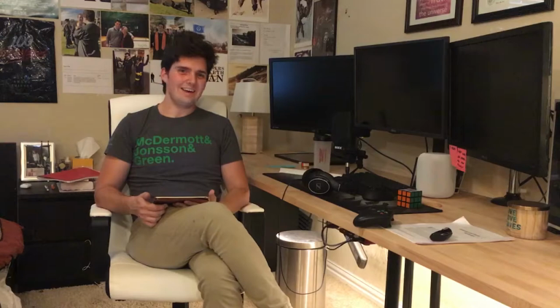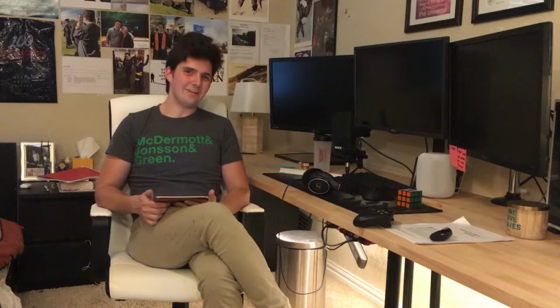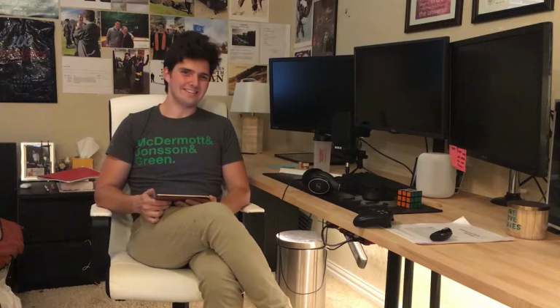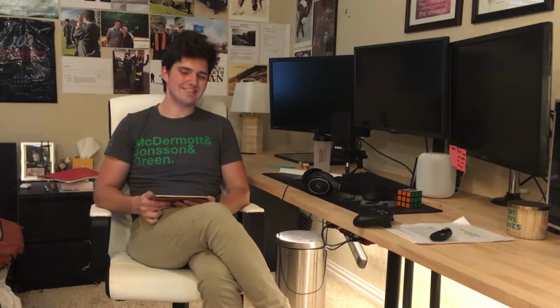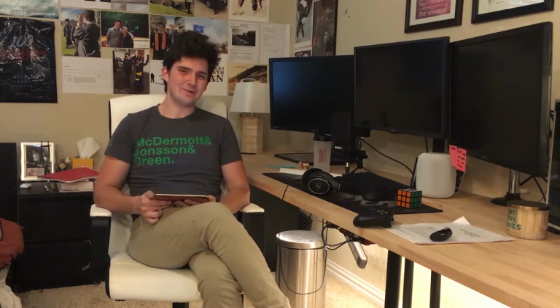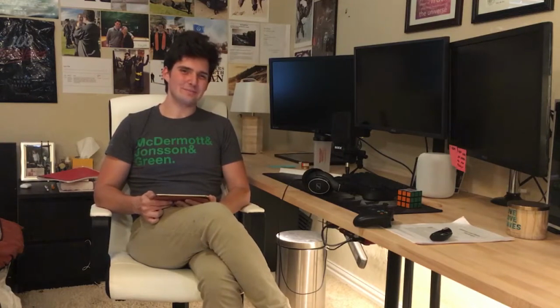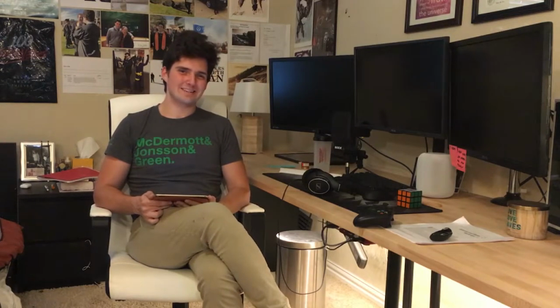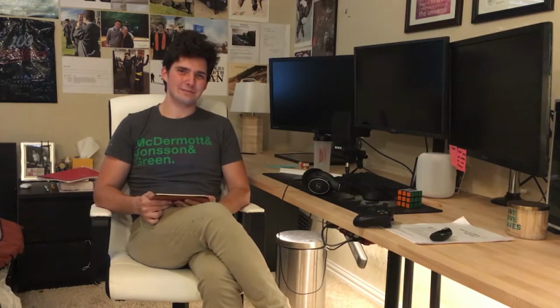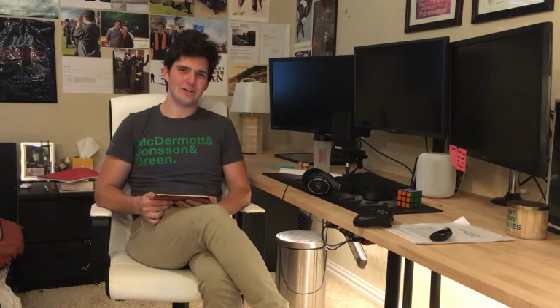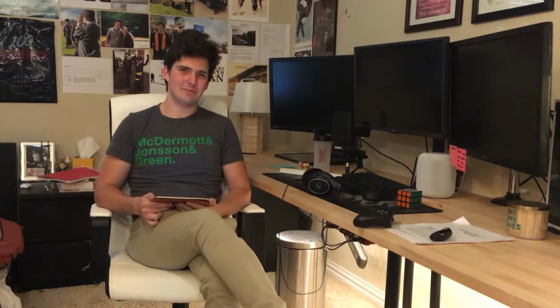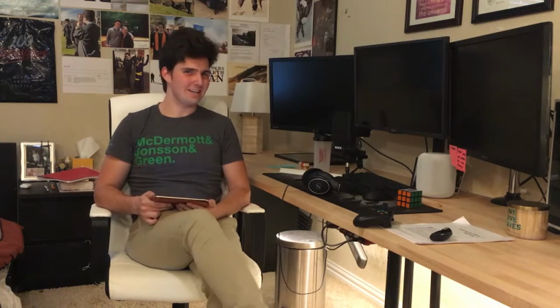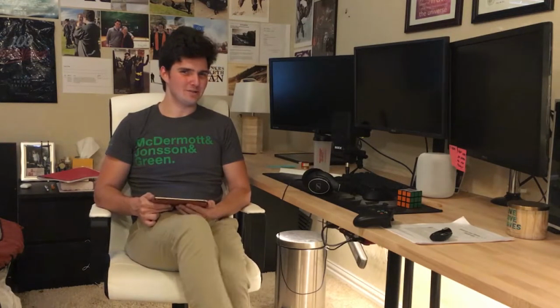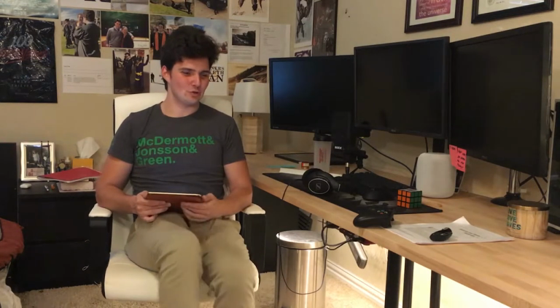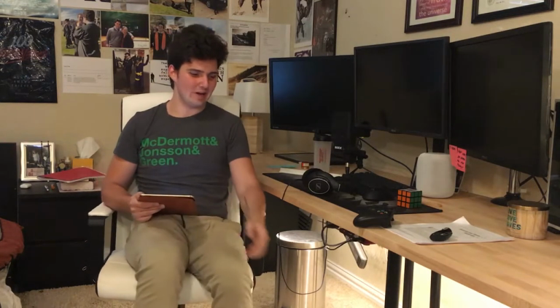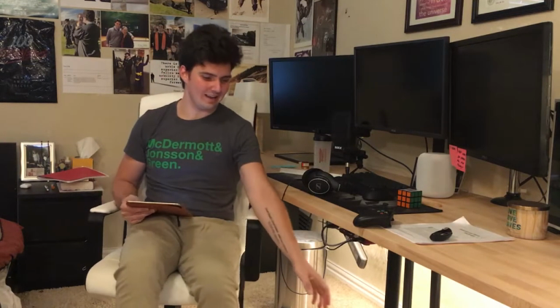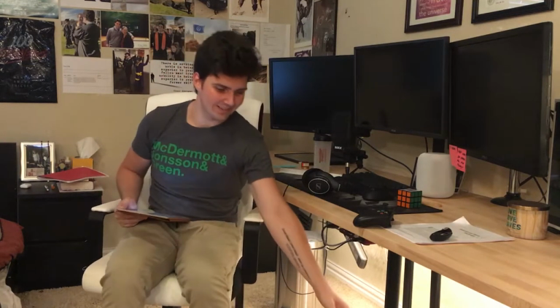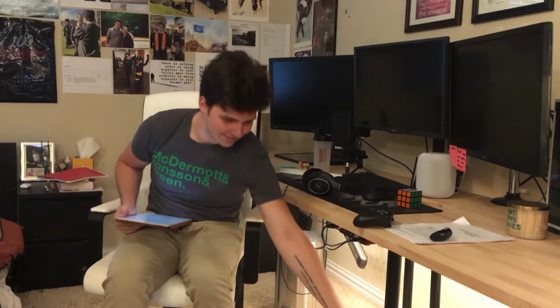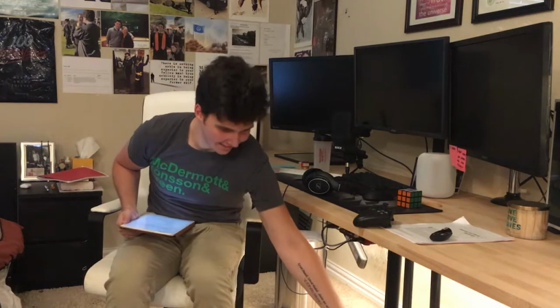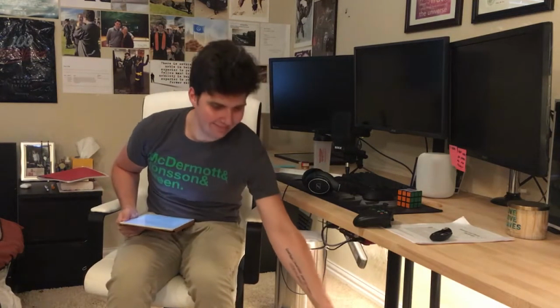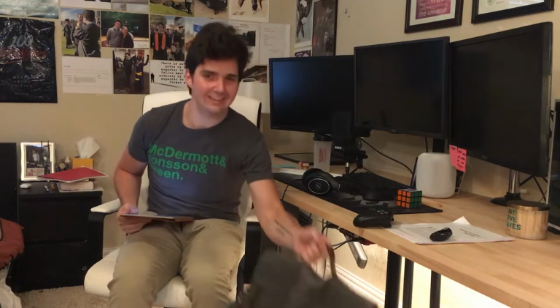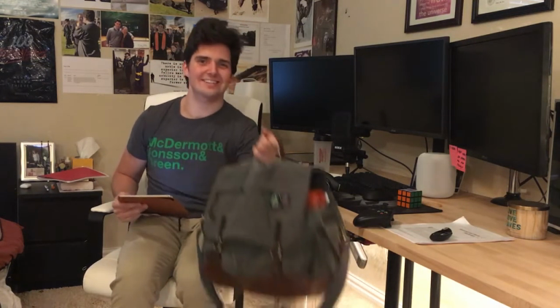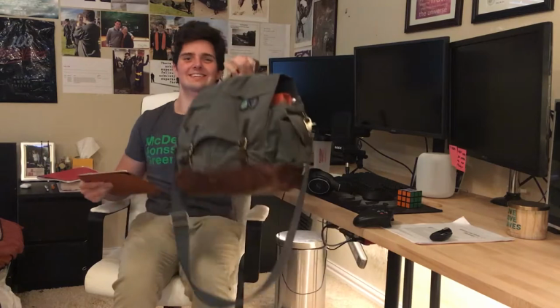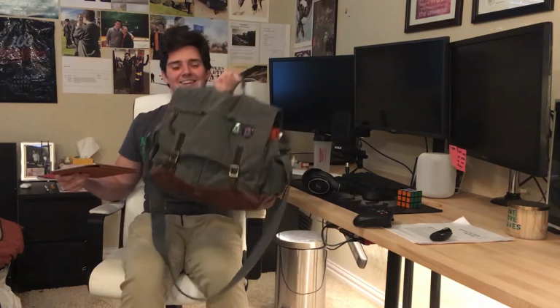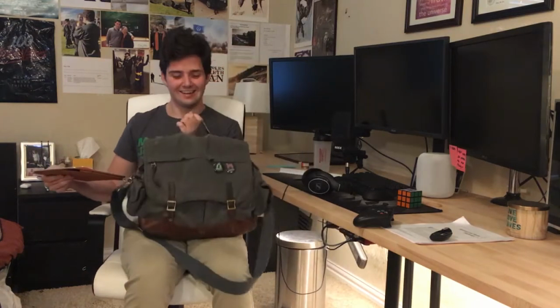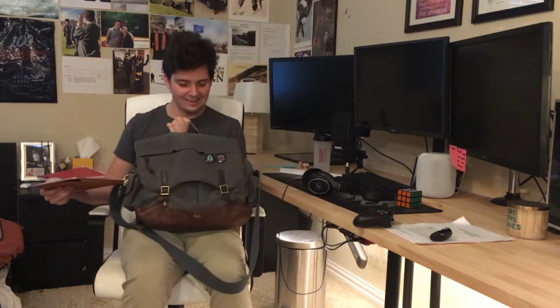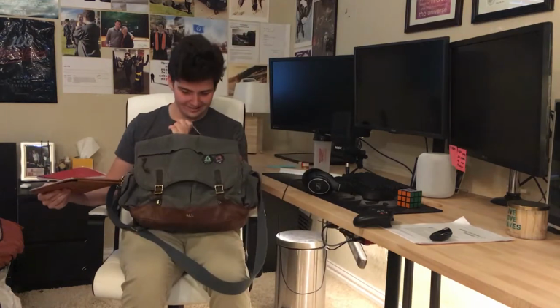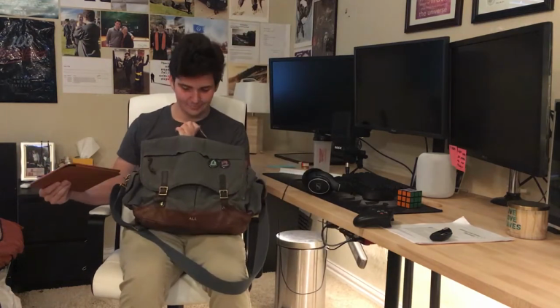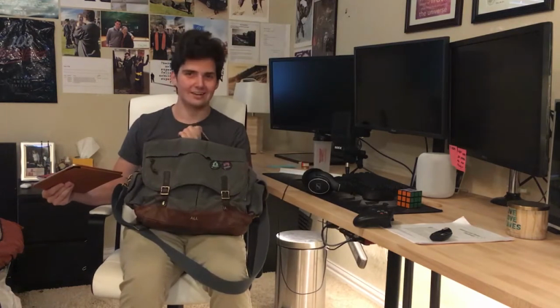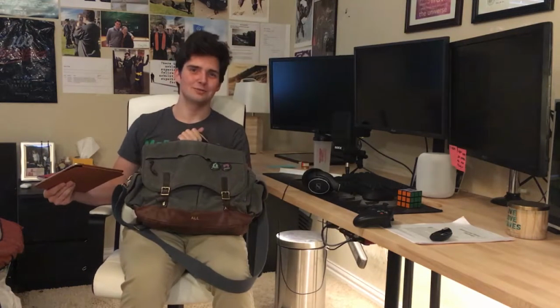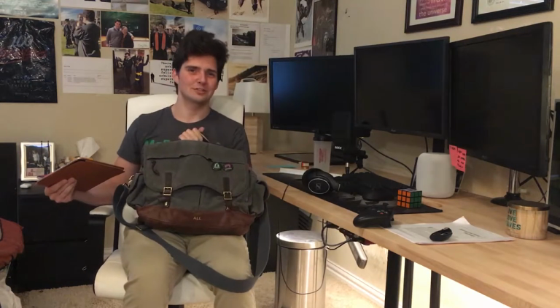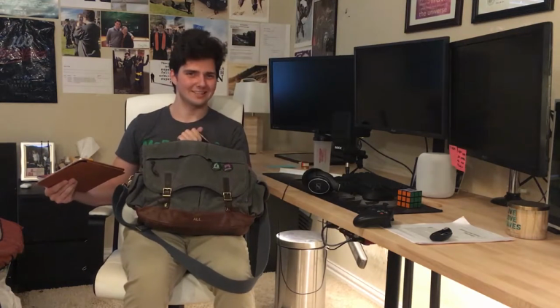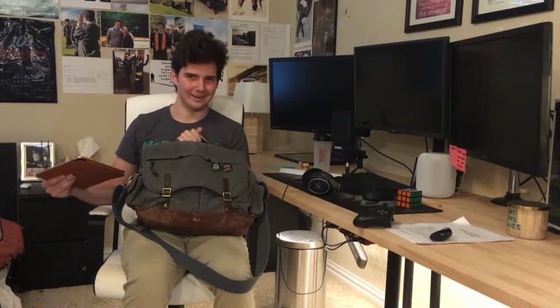Hey there ladies and gents, welcome back to the vlog. My name is Drew and this is my computer science bag.